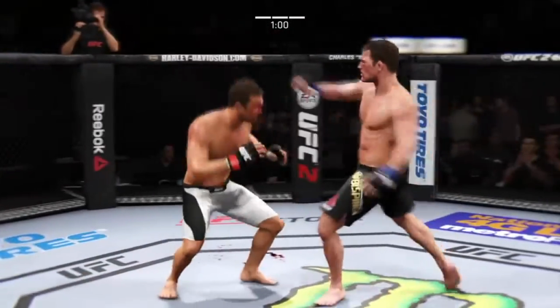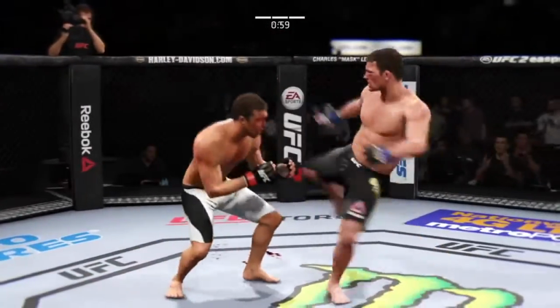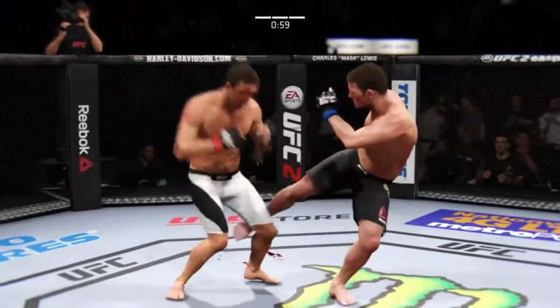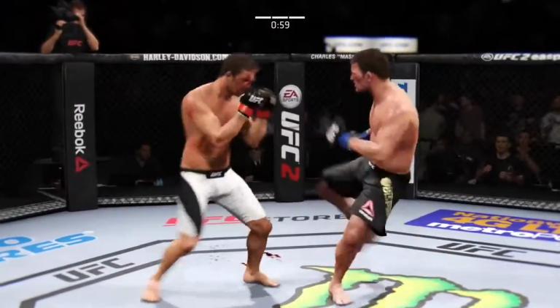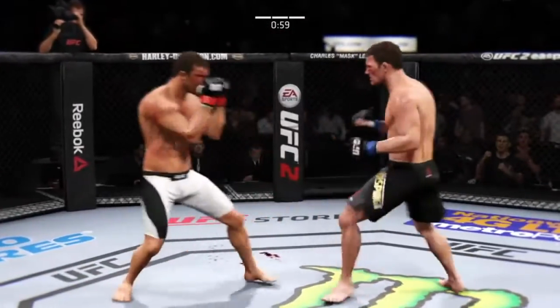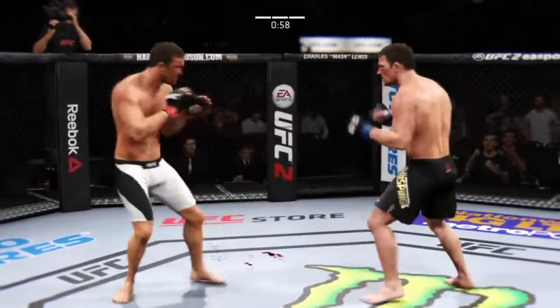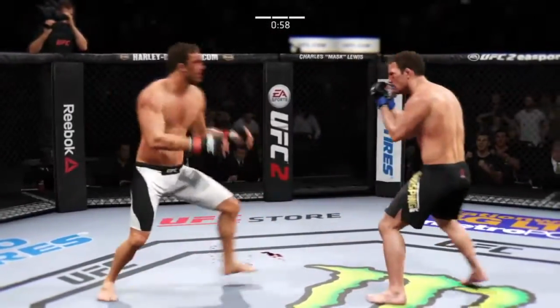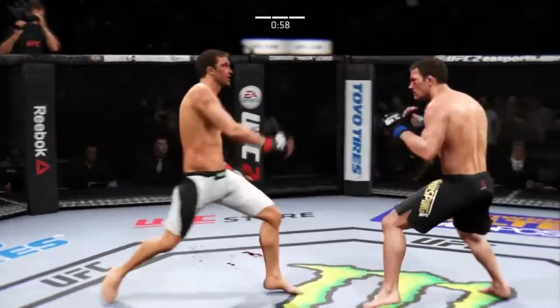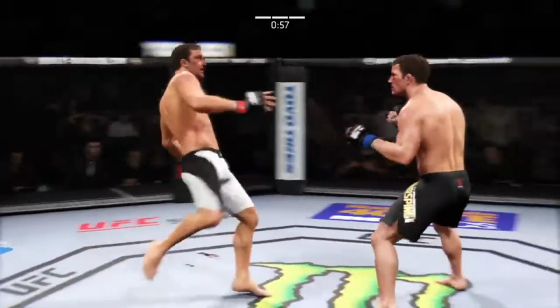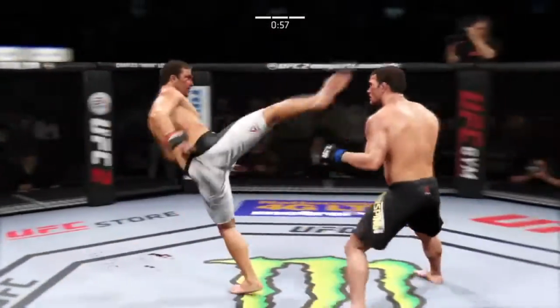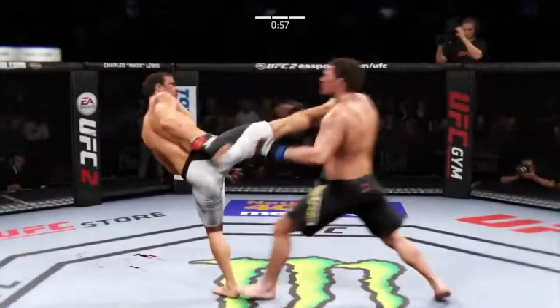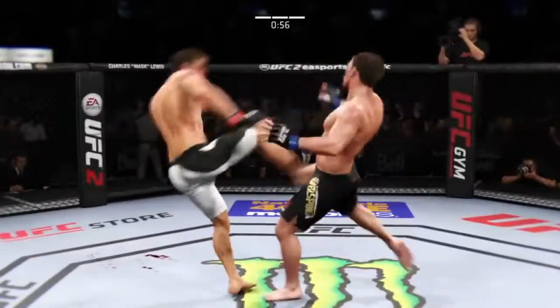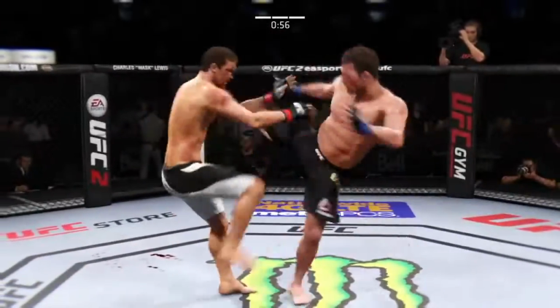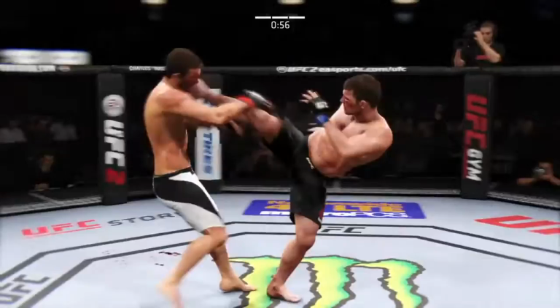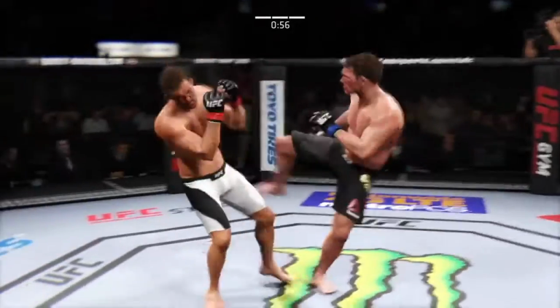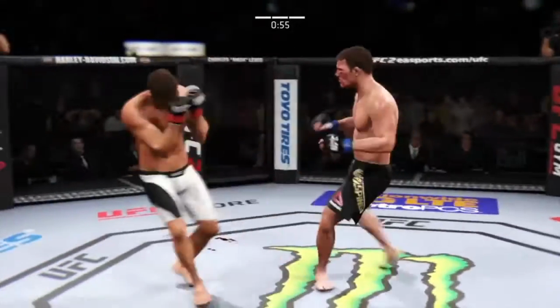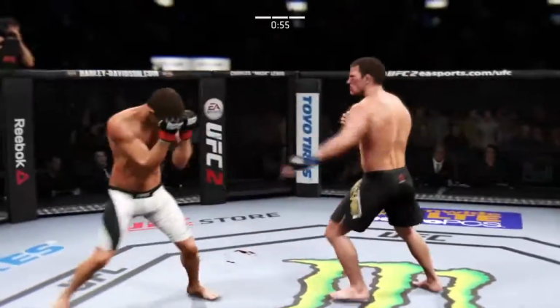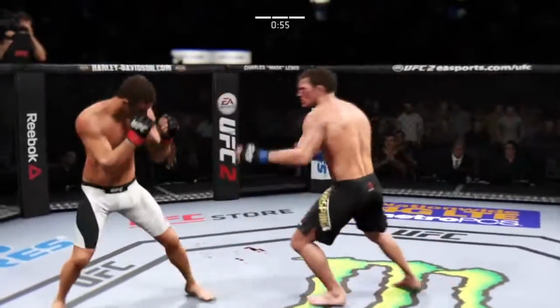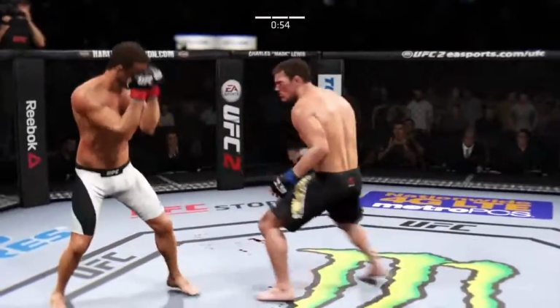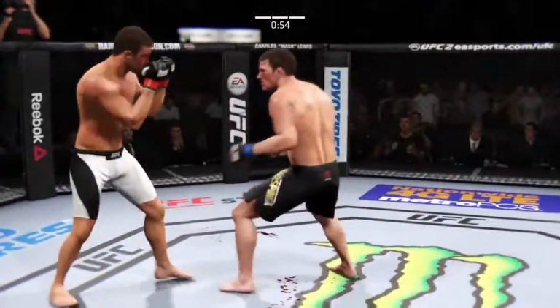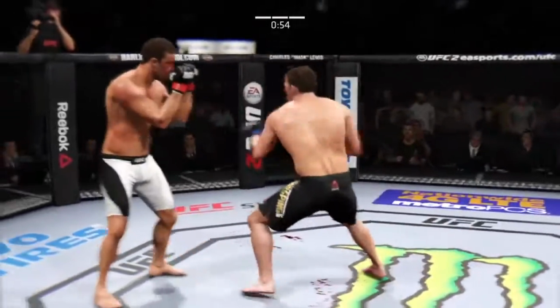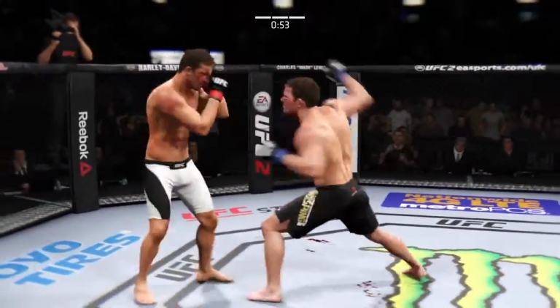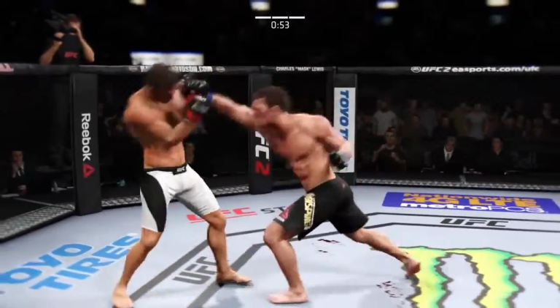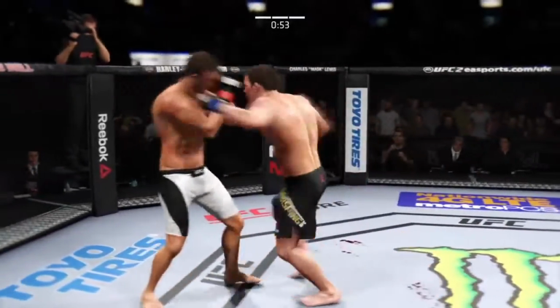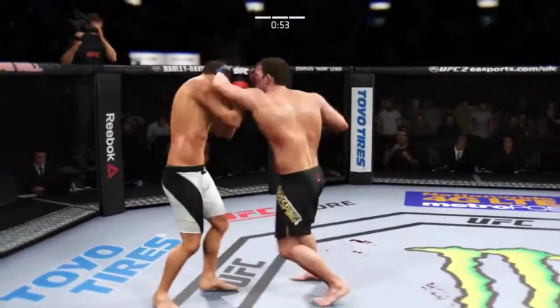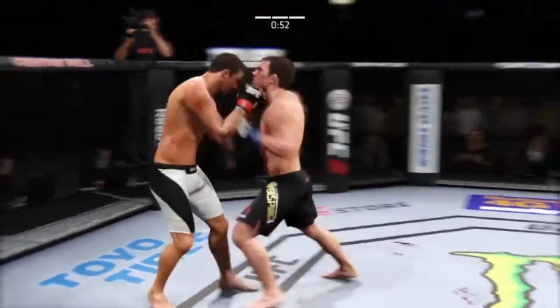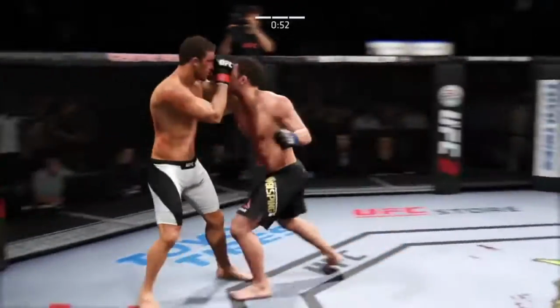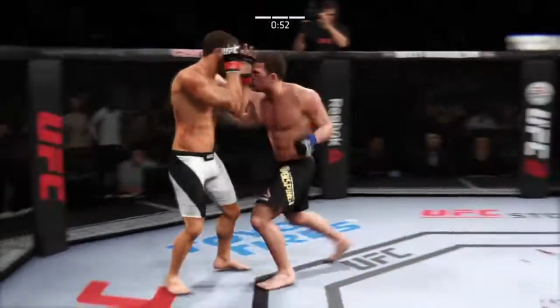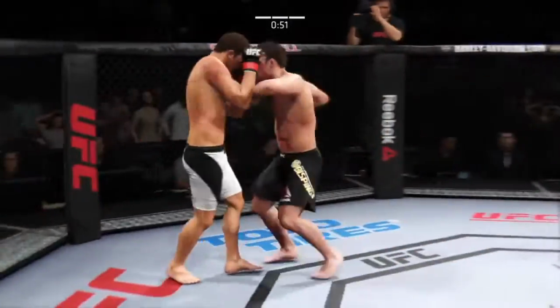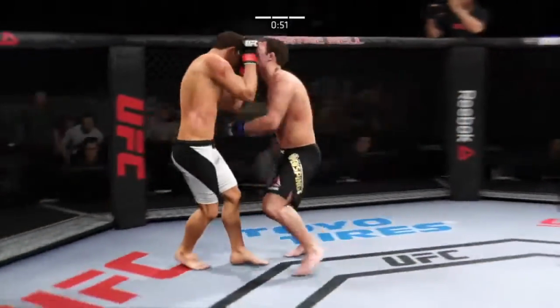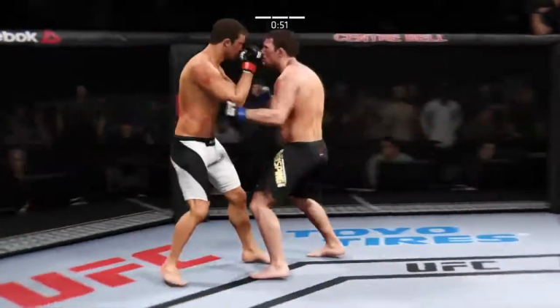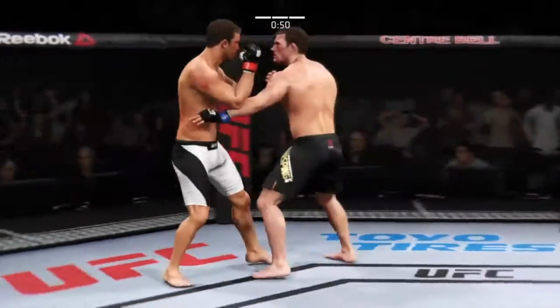One minute remains in this fight. This could be it.